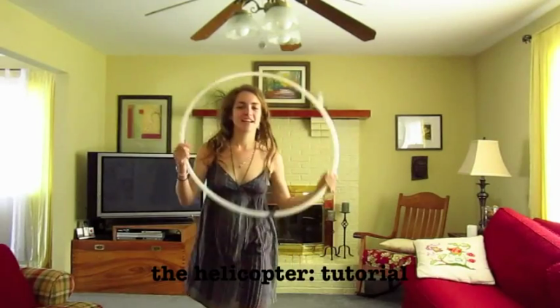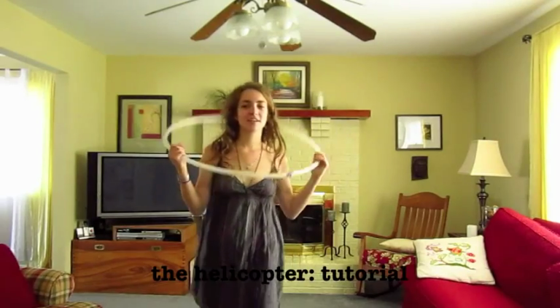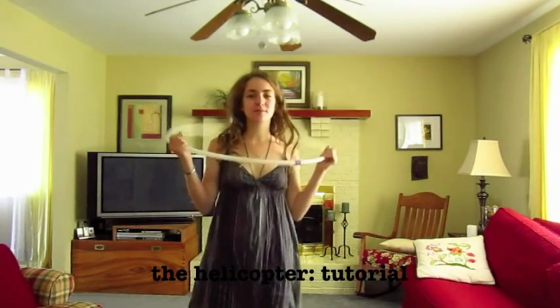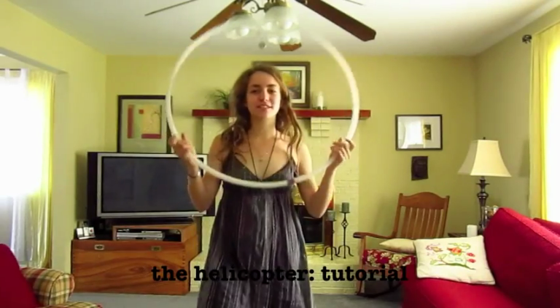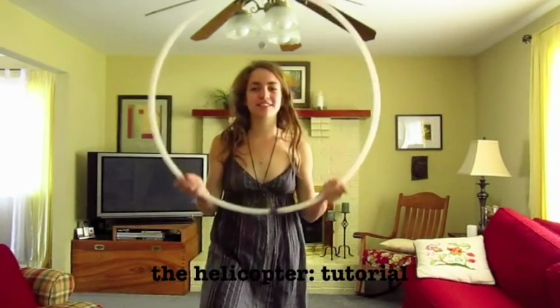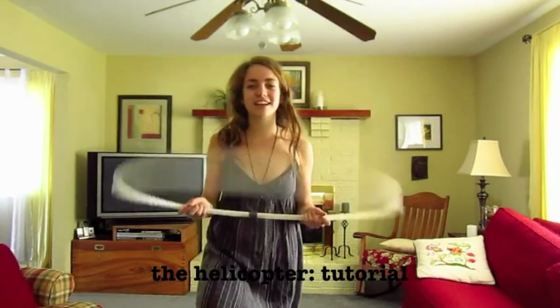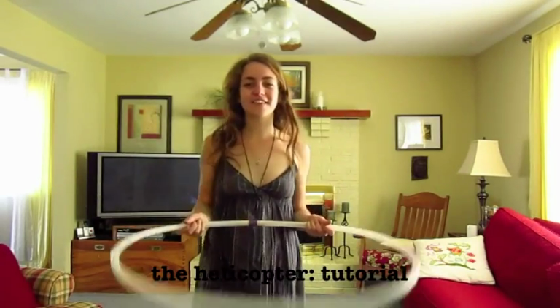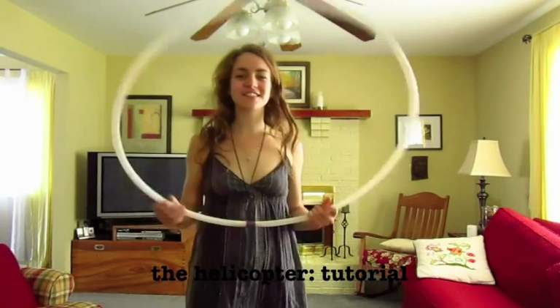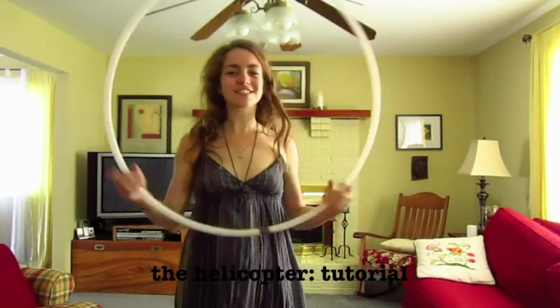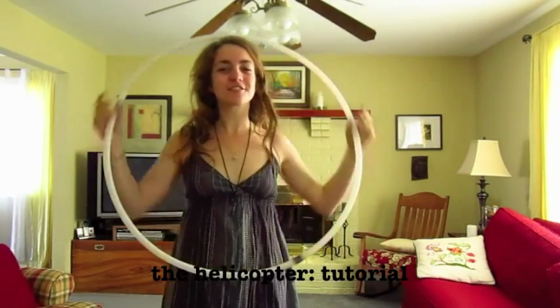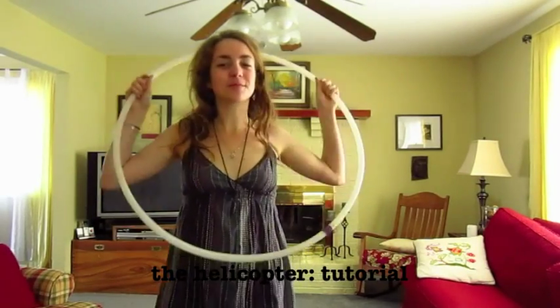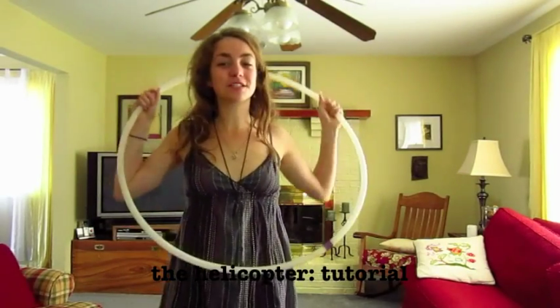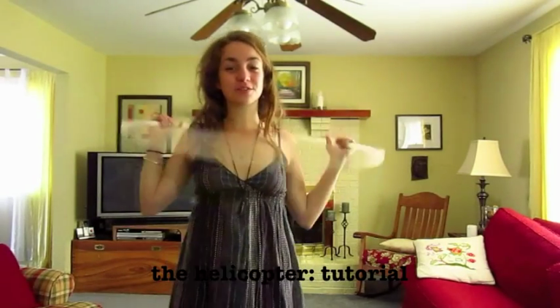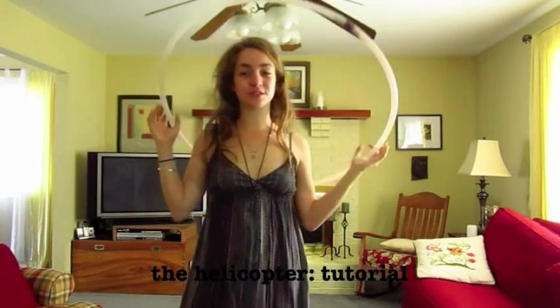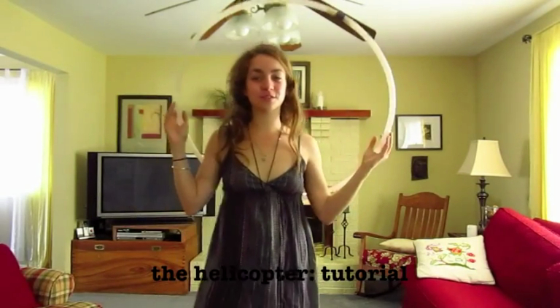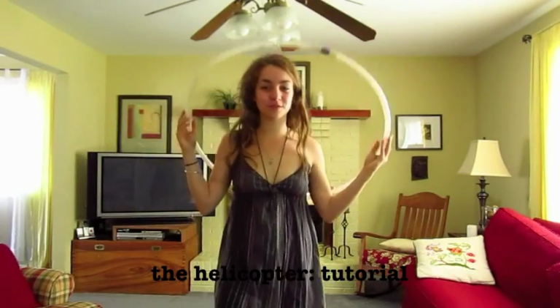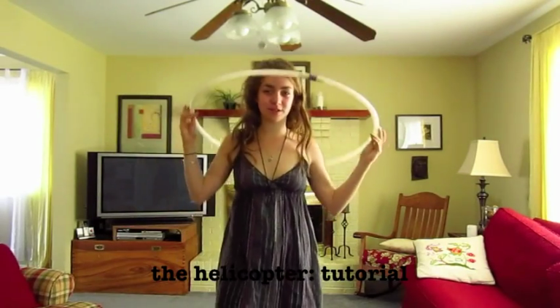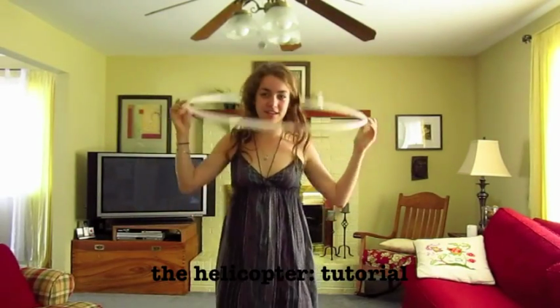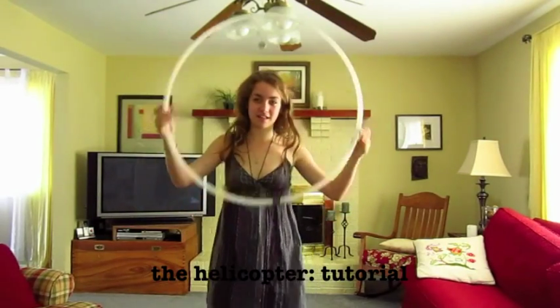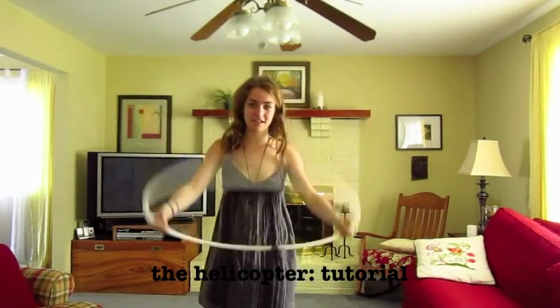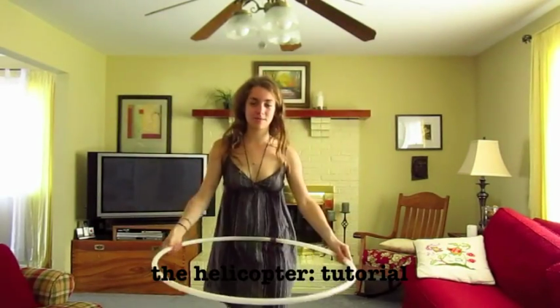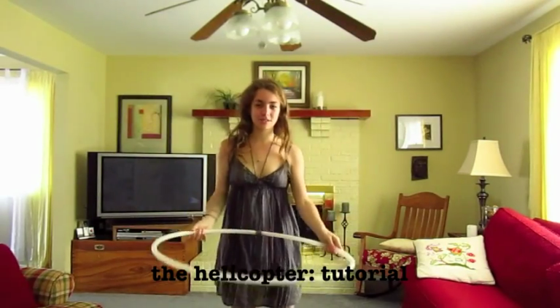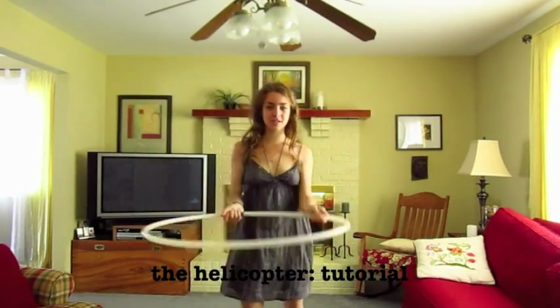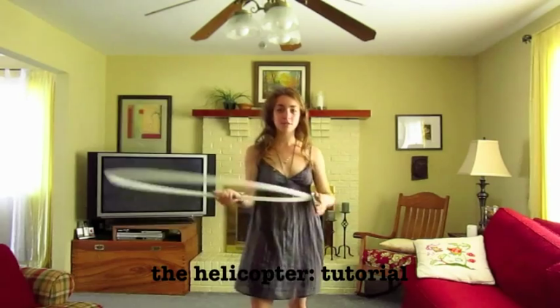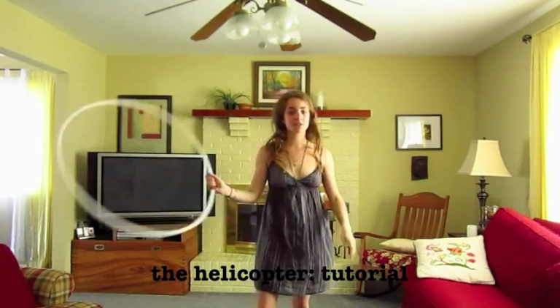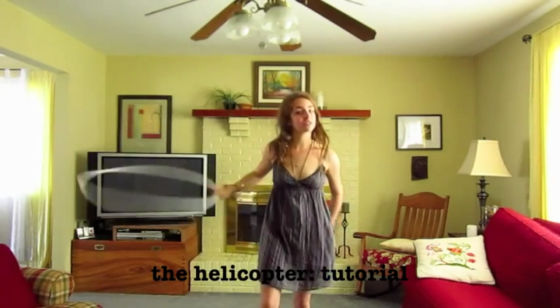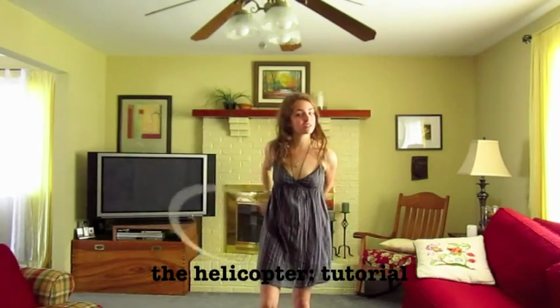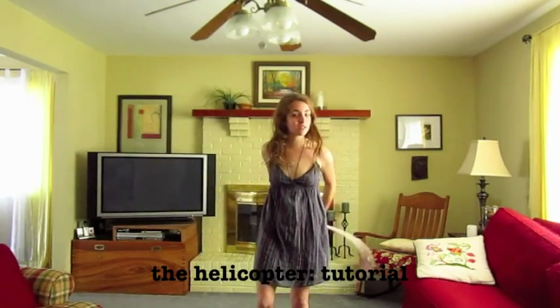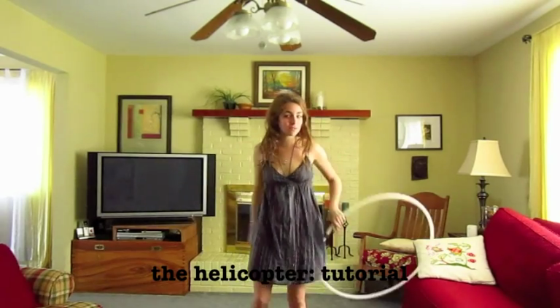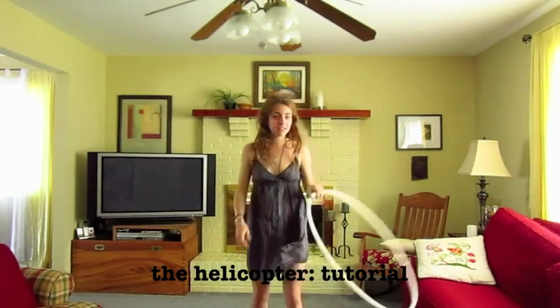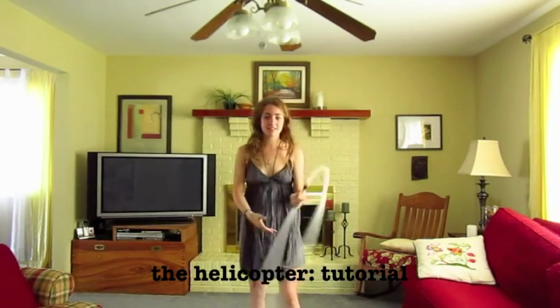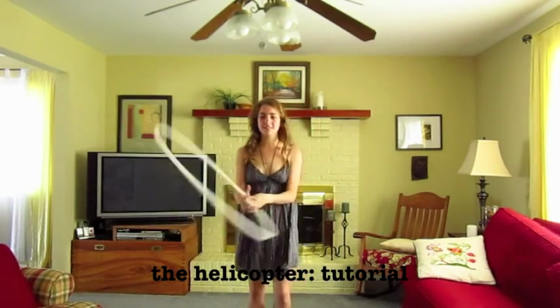Hey Hoopers! This is going to be a tutorial for the helicopter, which looks a bit like this.